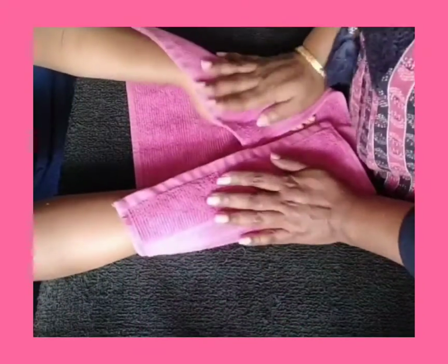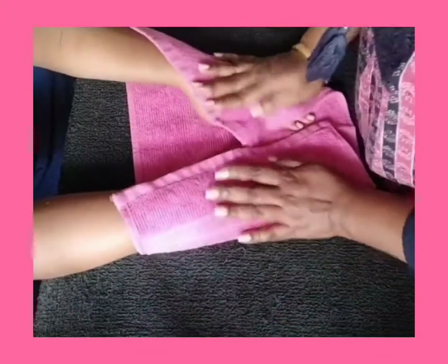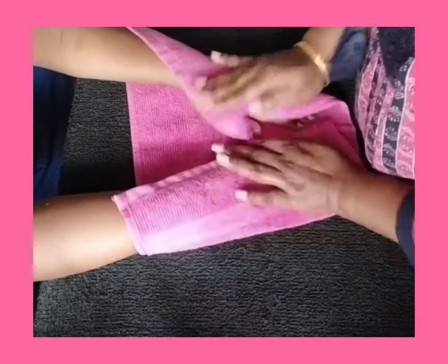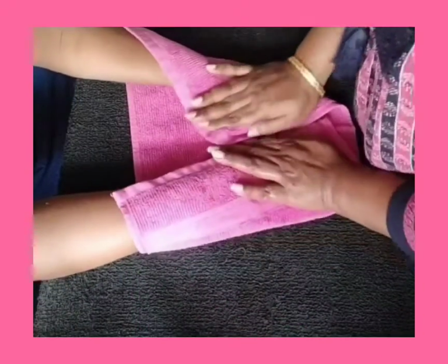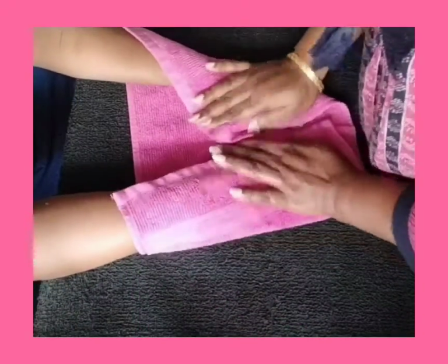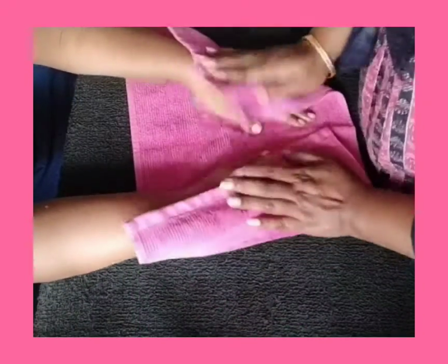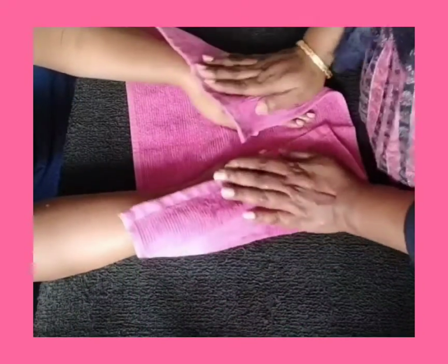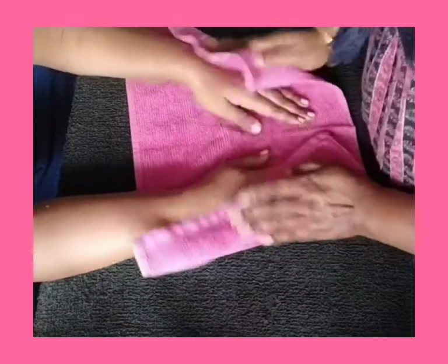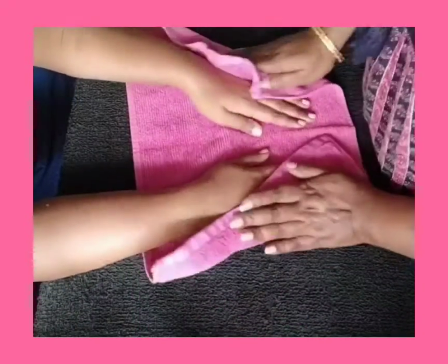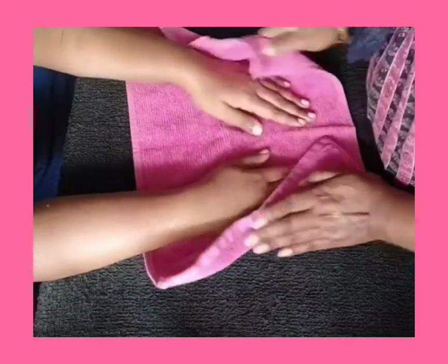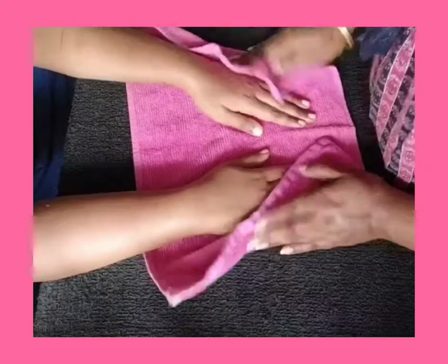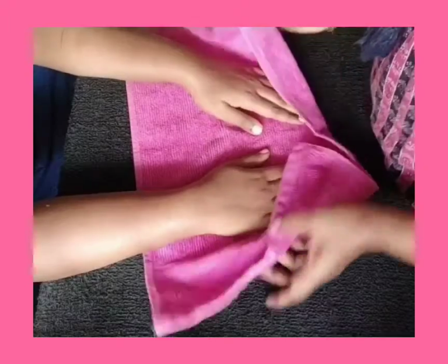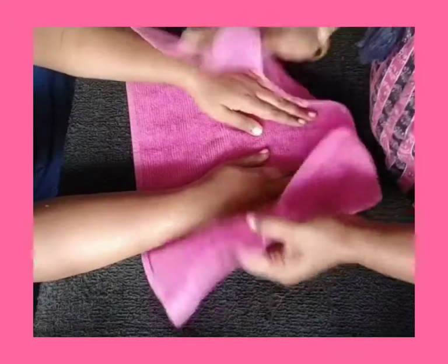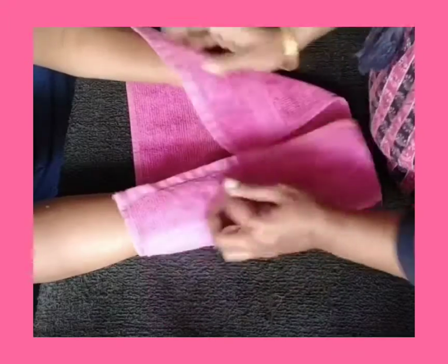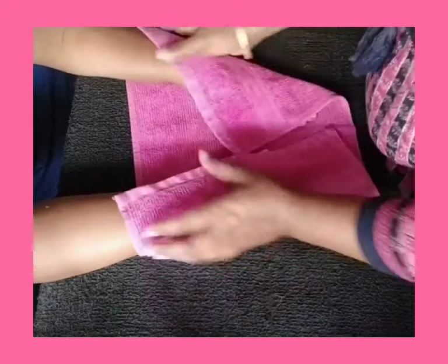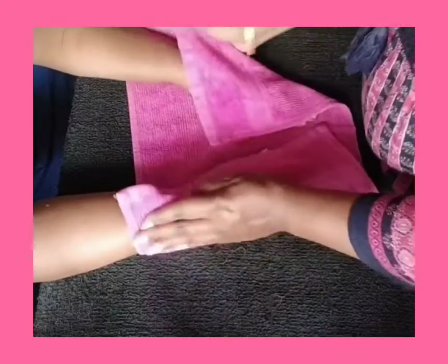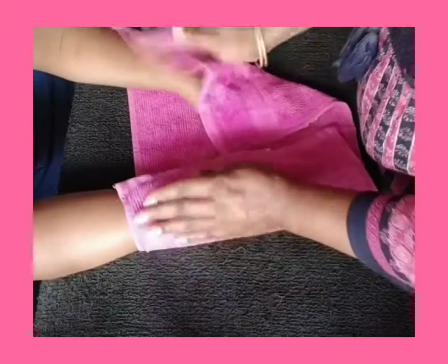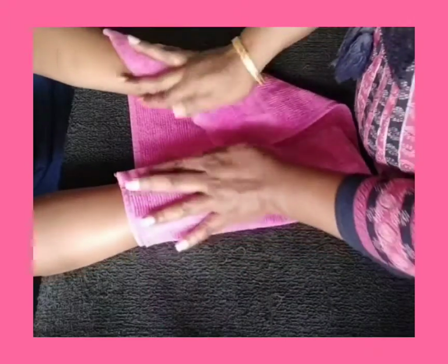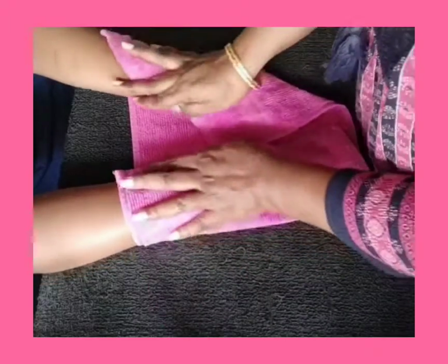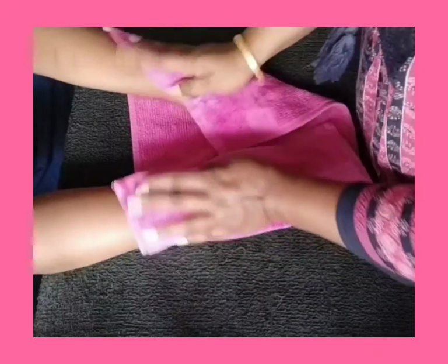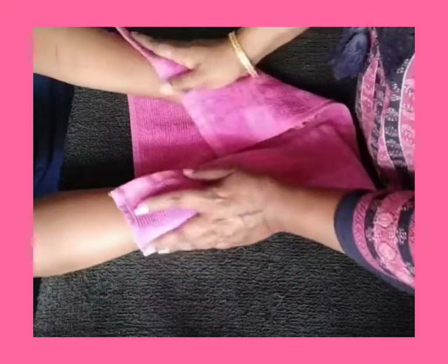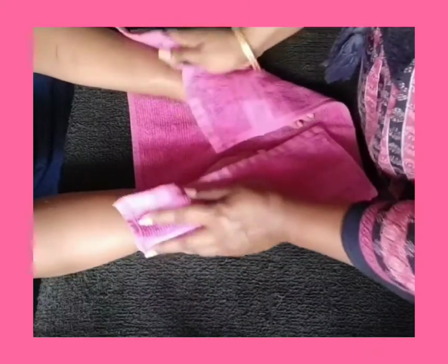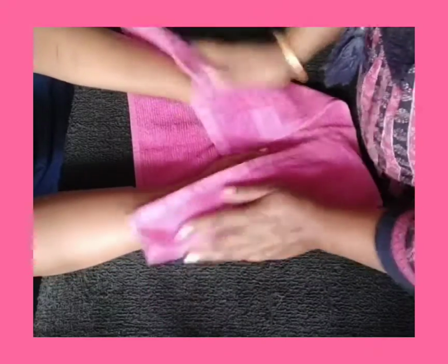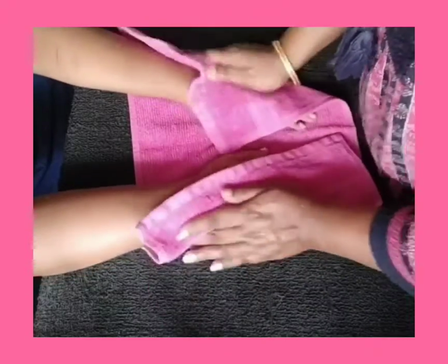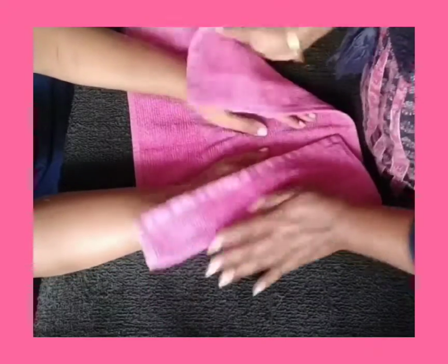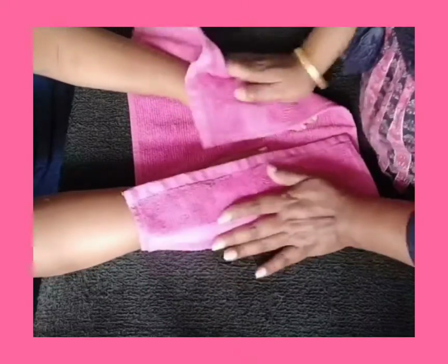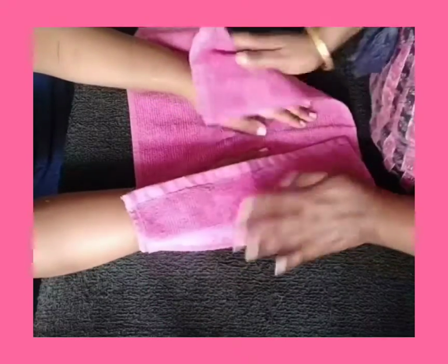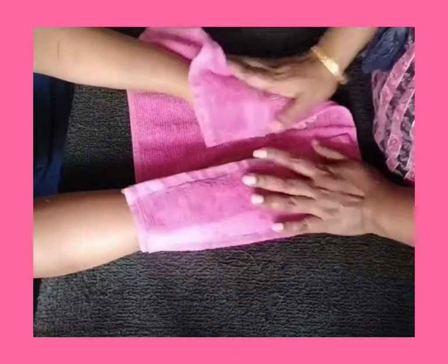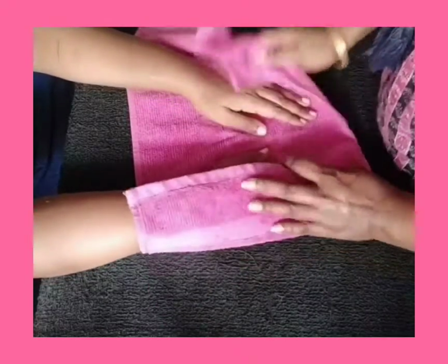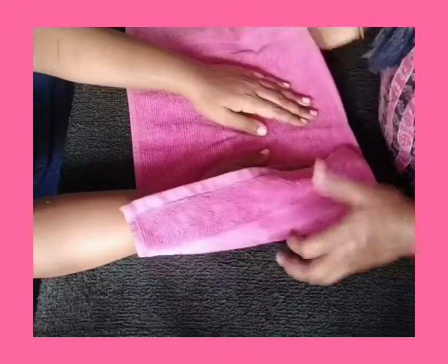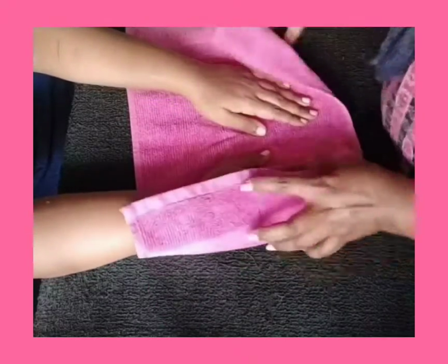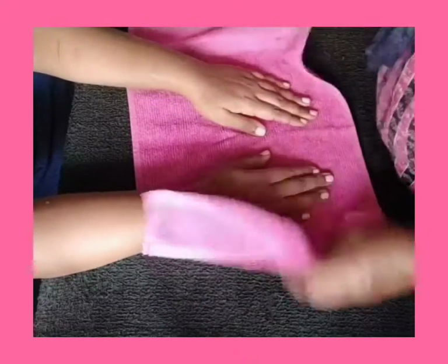After washing the hands, pat the hands dry with a towel.